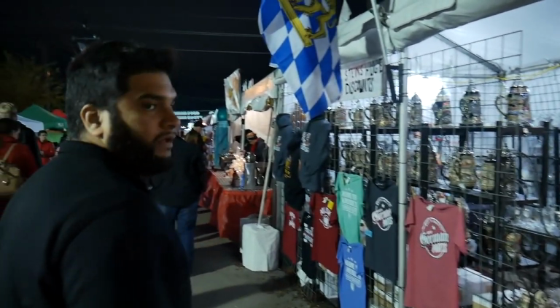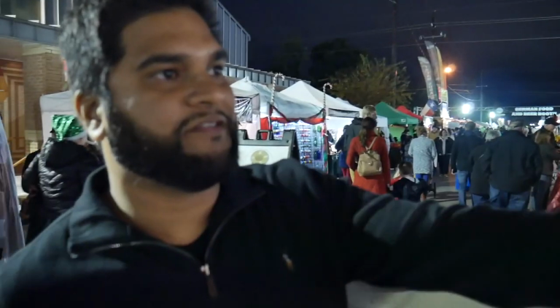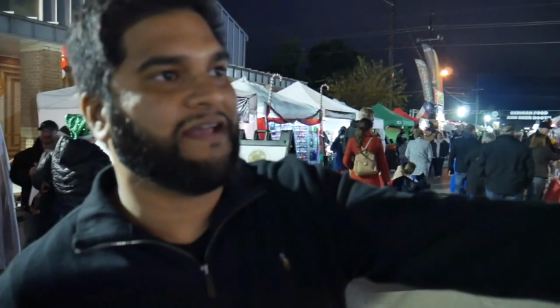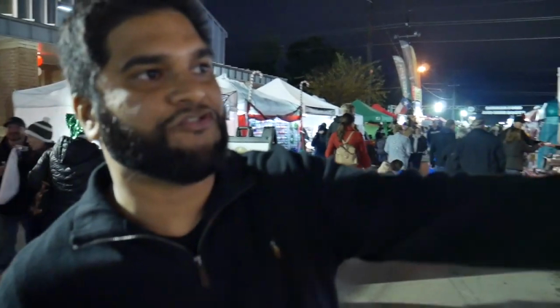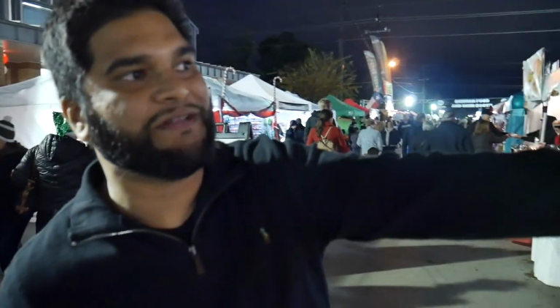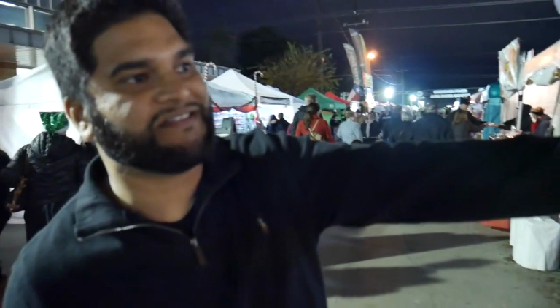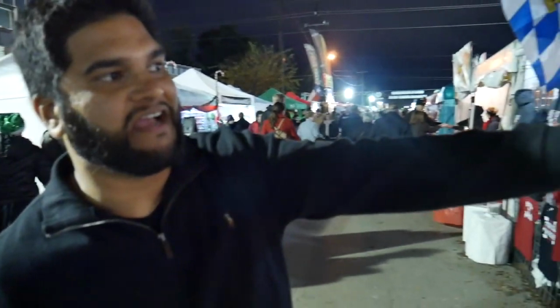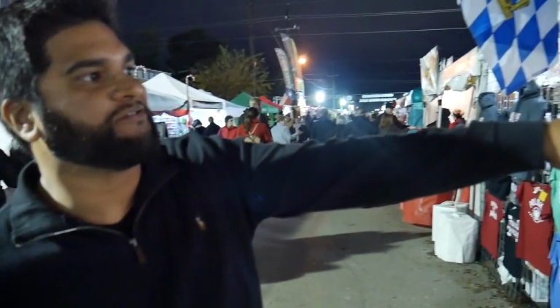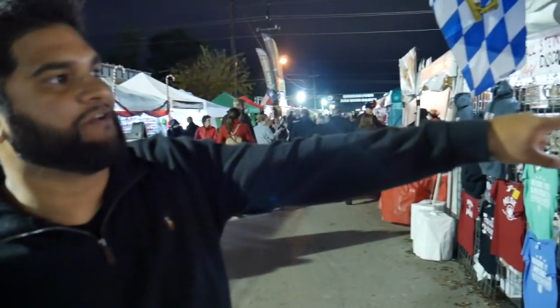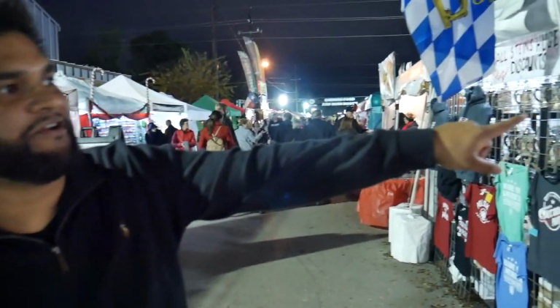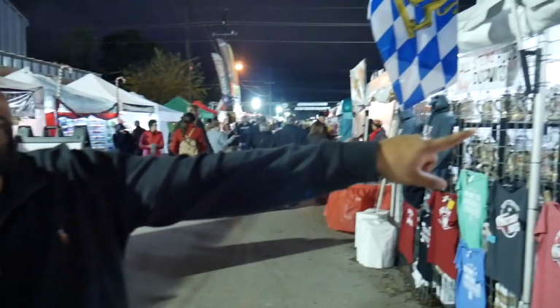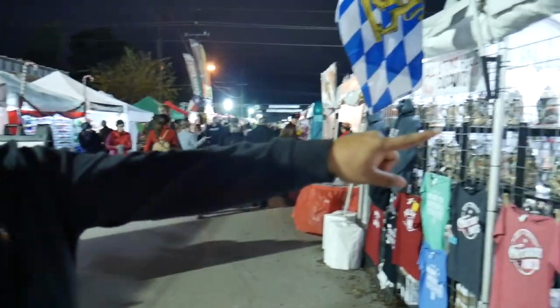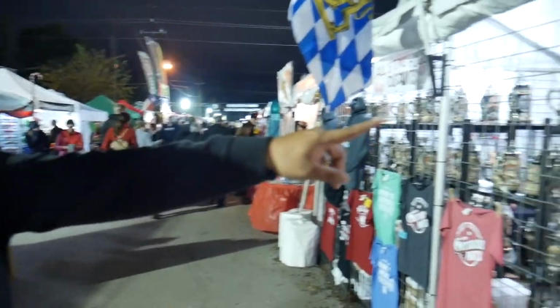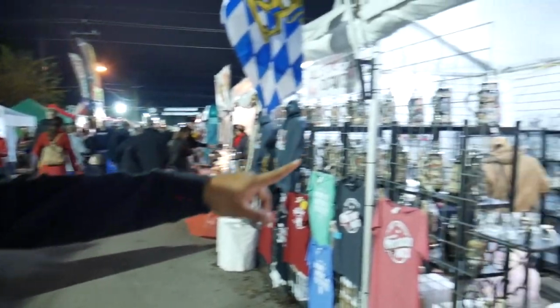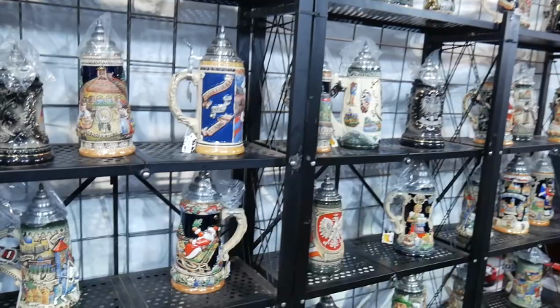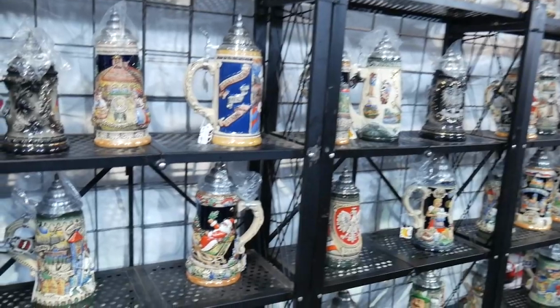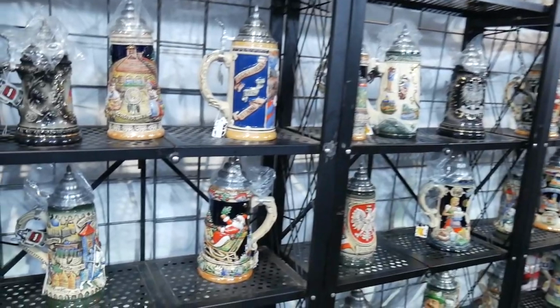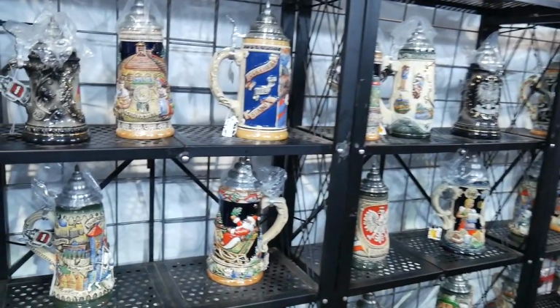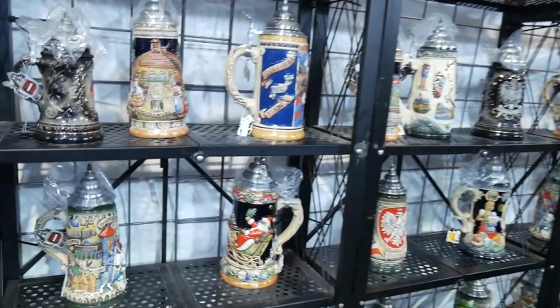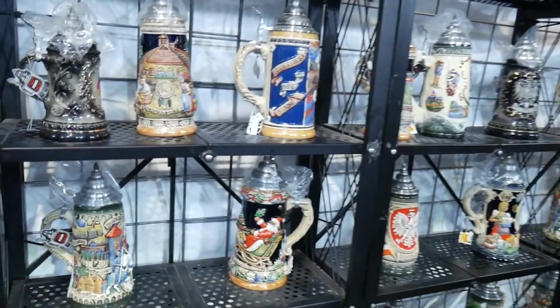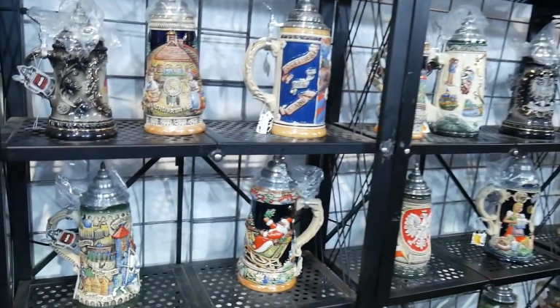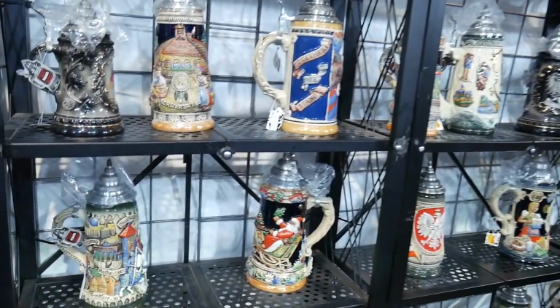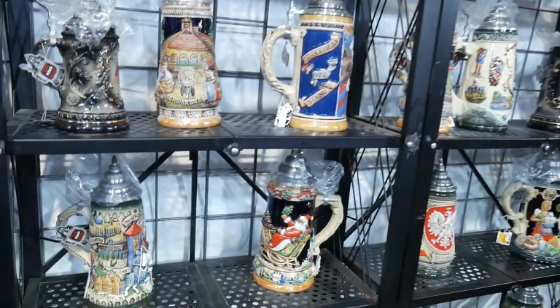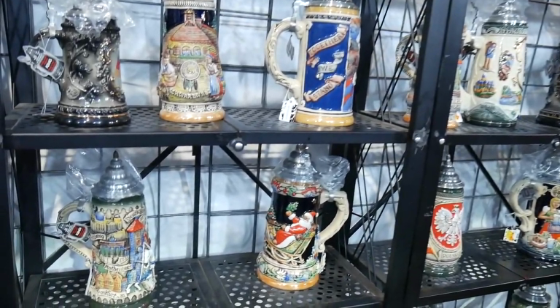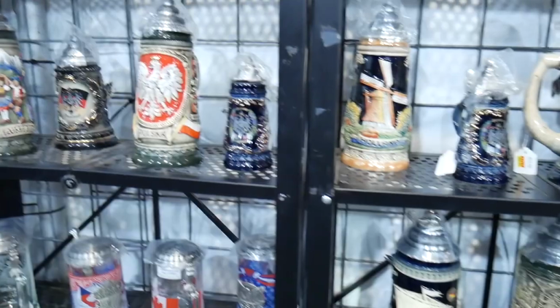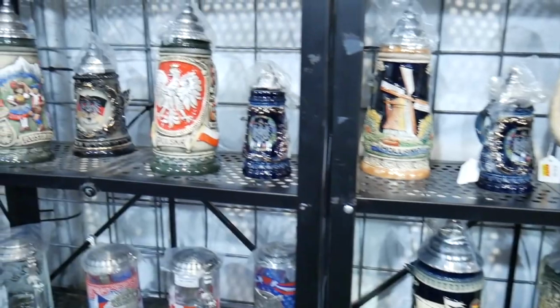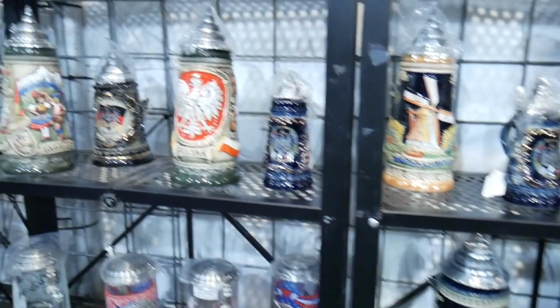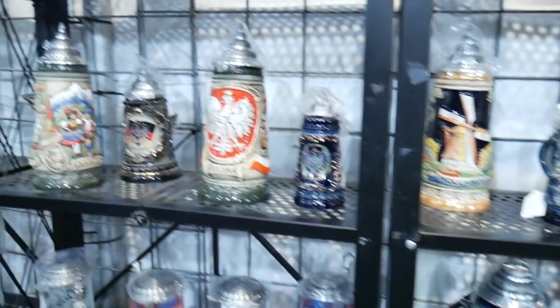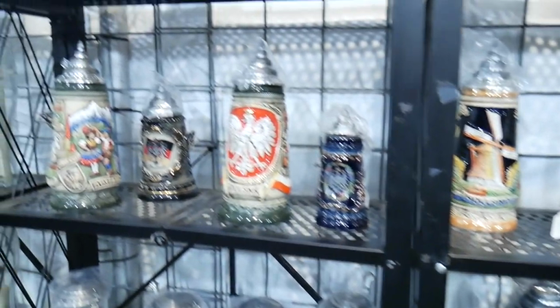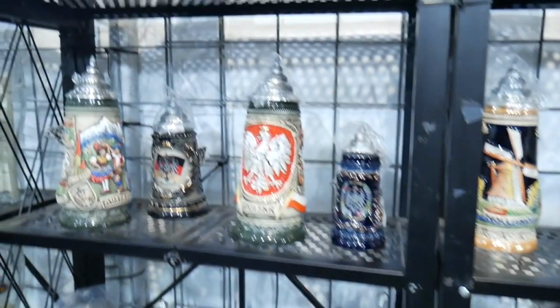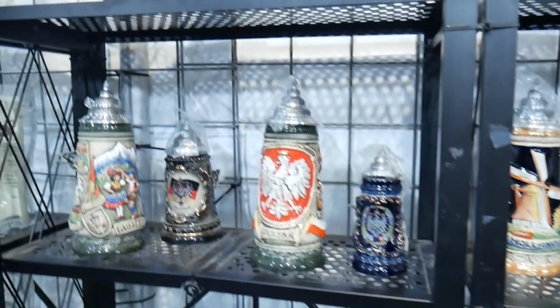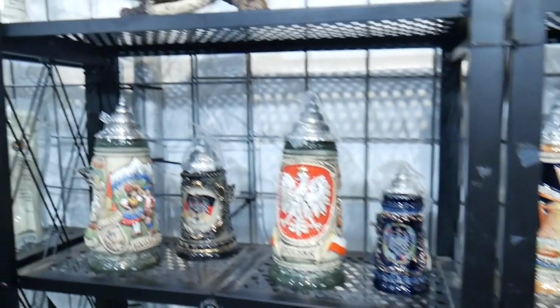They have German steins over here. These are what you put your beer in, in Germany.